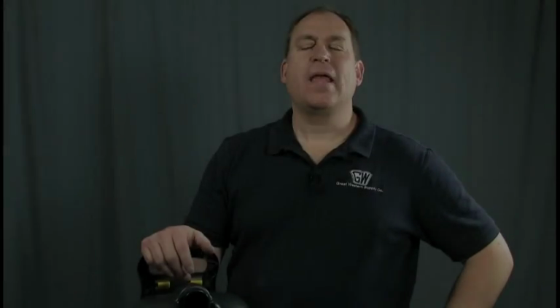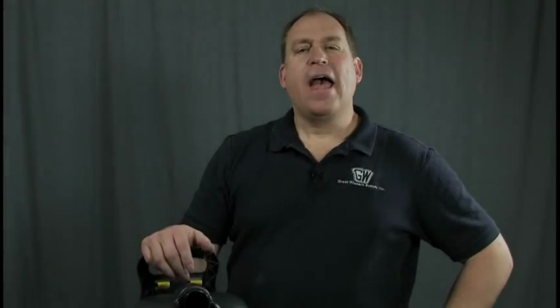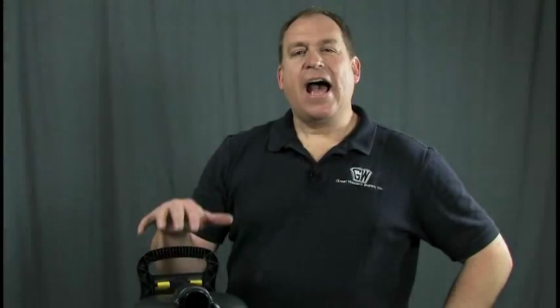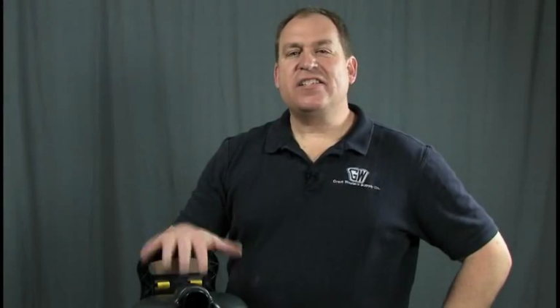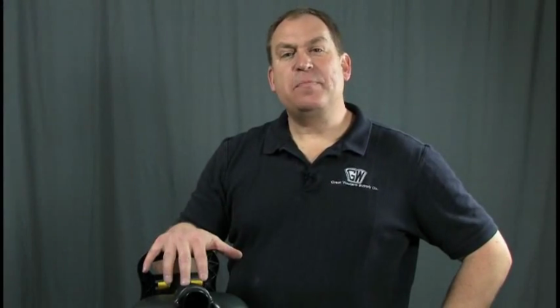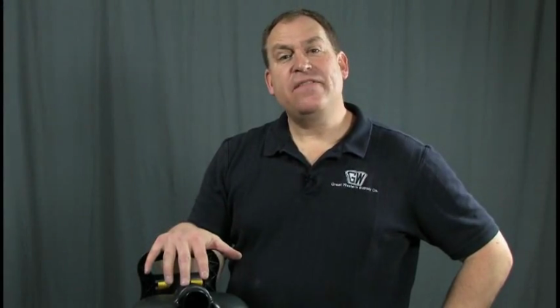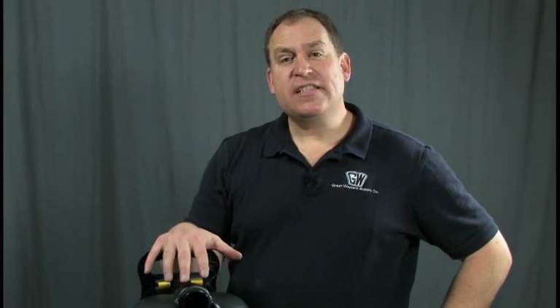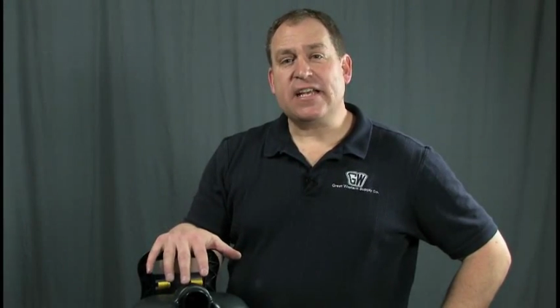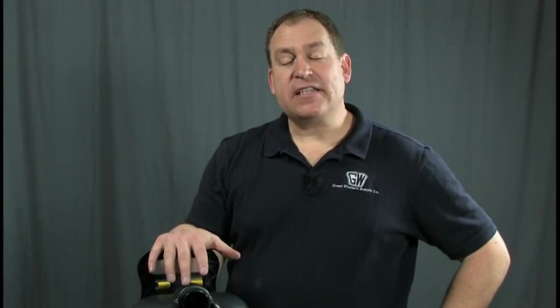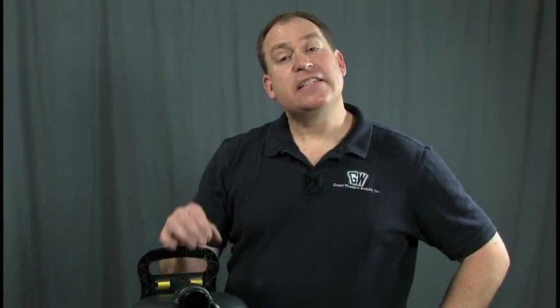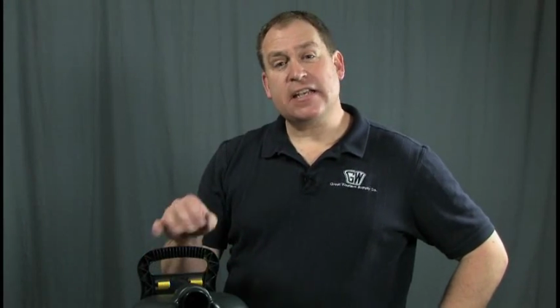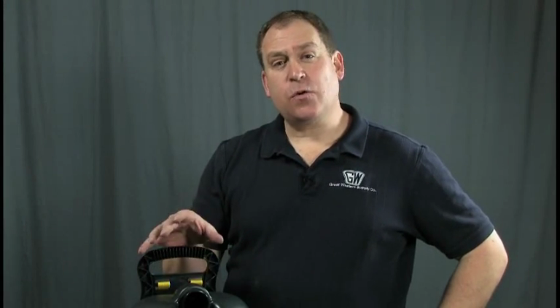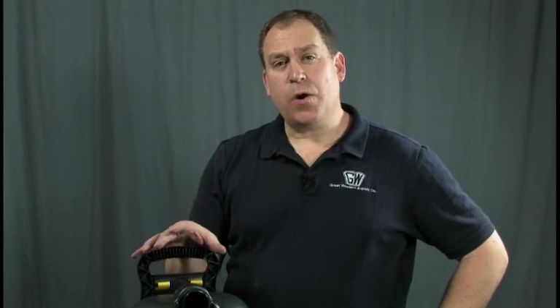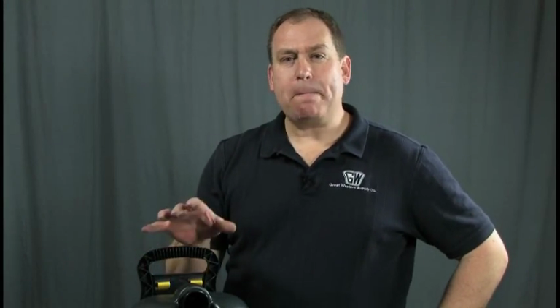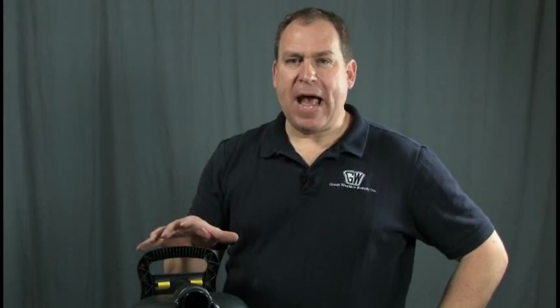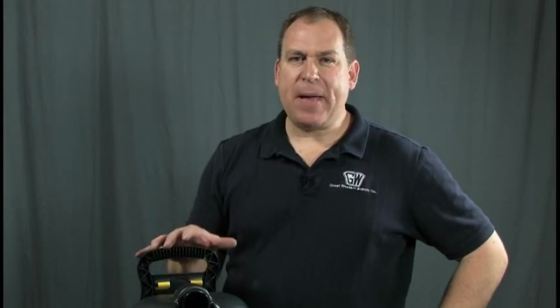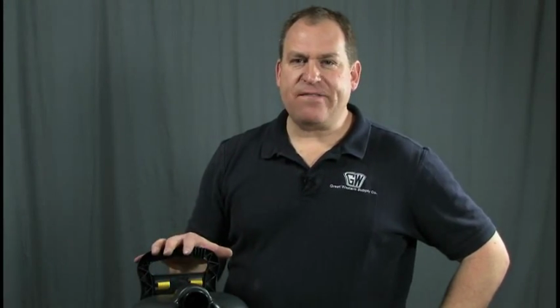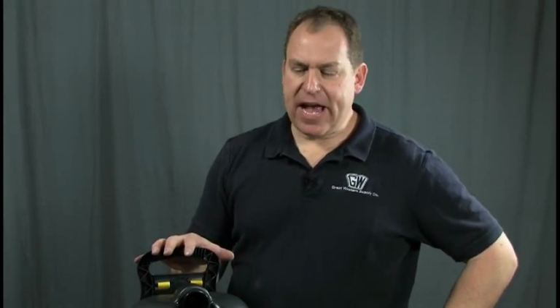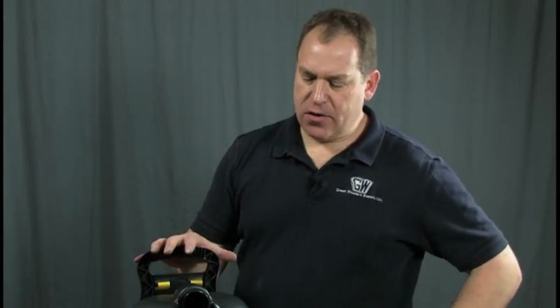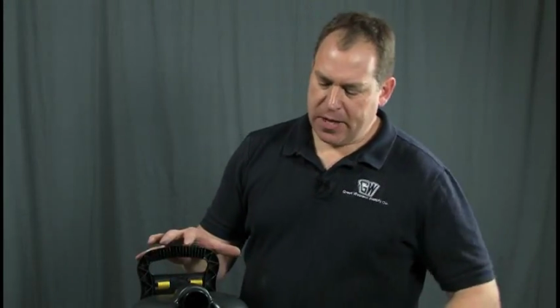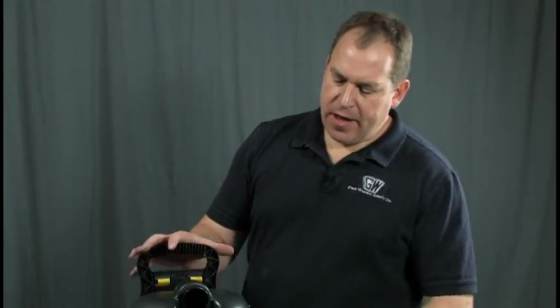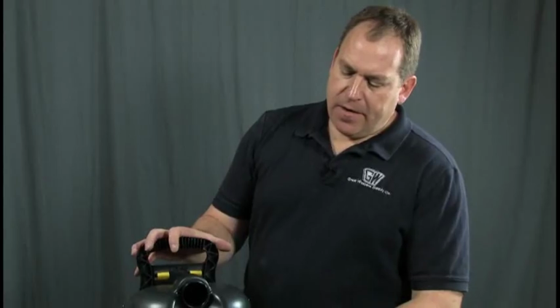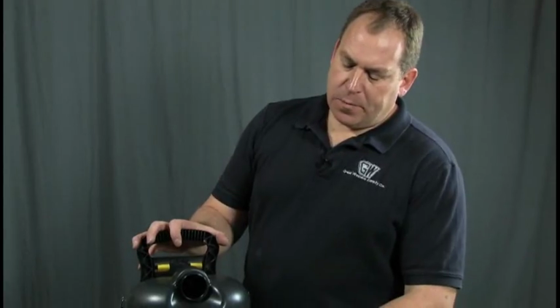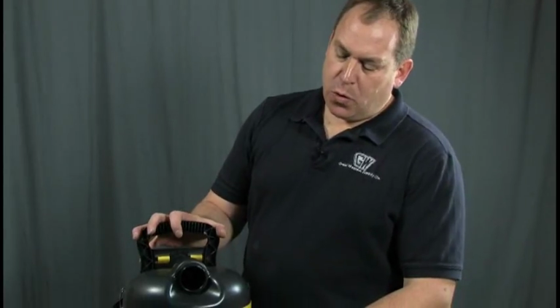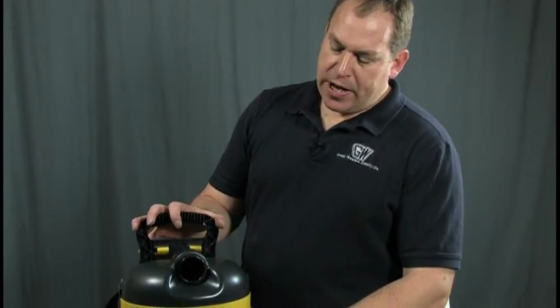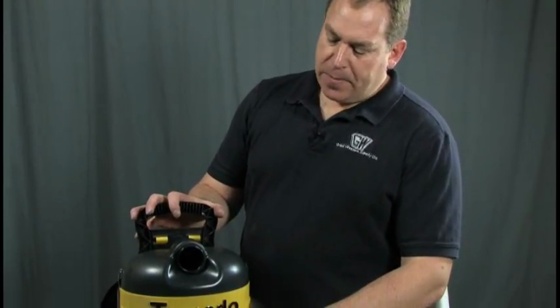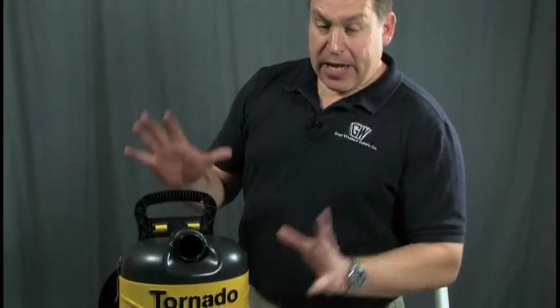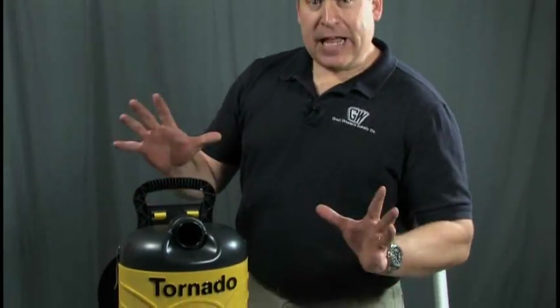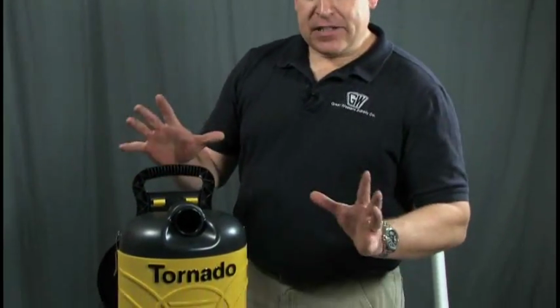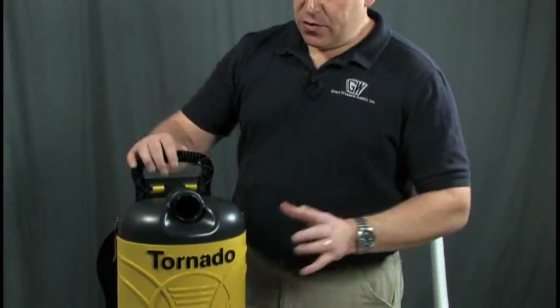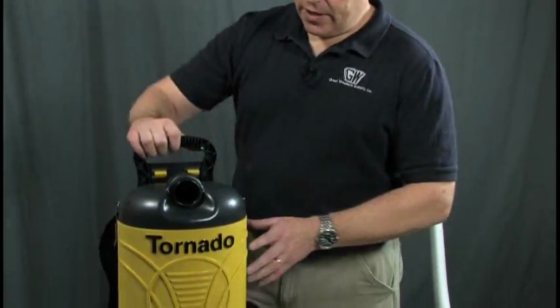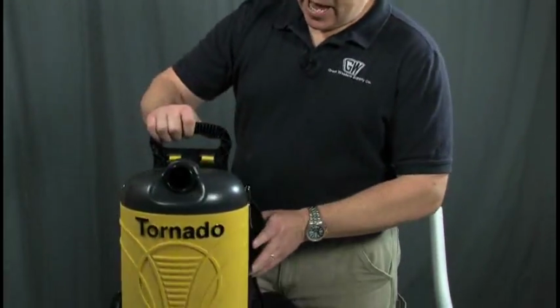Hi, this is the PV6 6-Quart Backpack Vacuum from Tornado. I like this unit a lot.